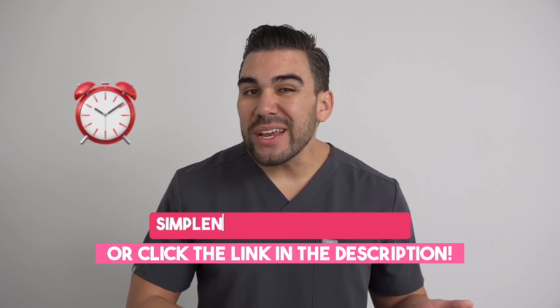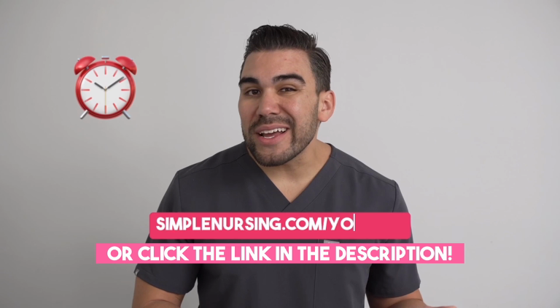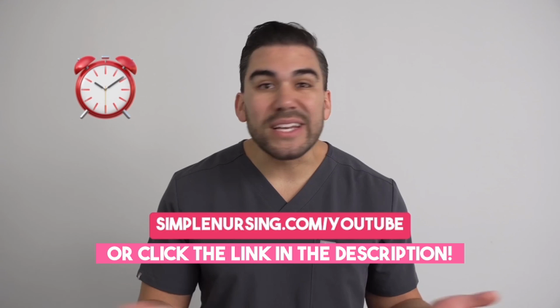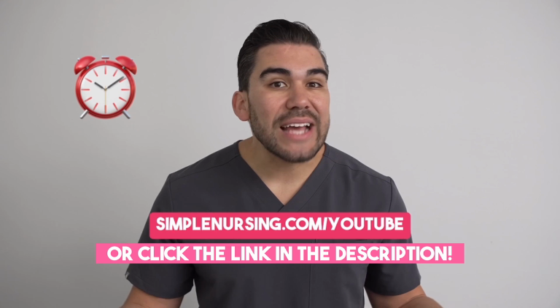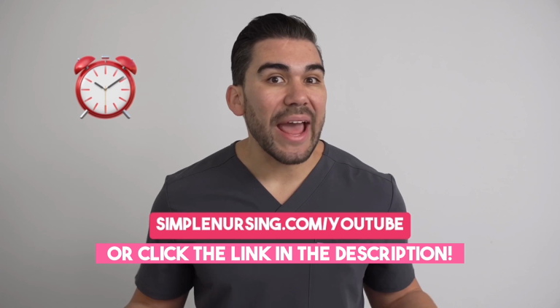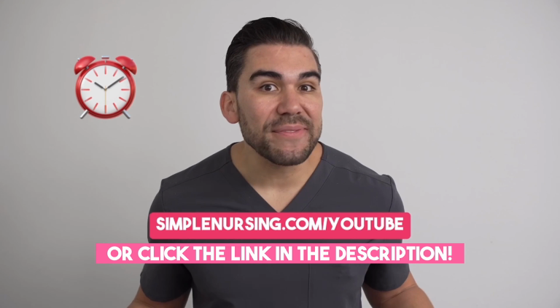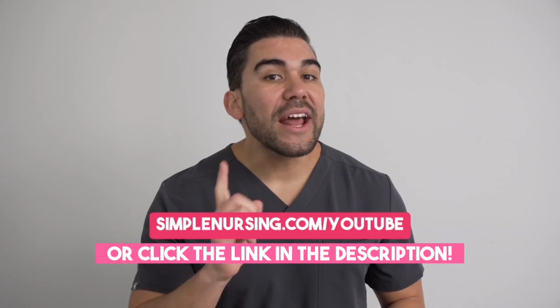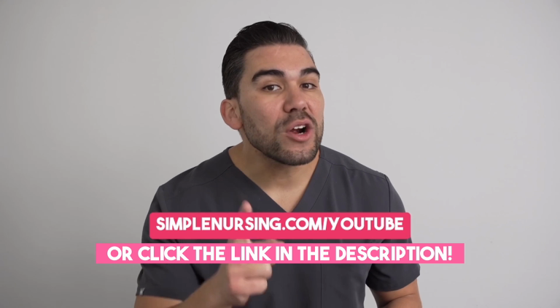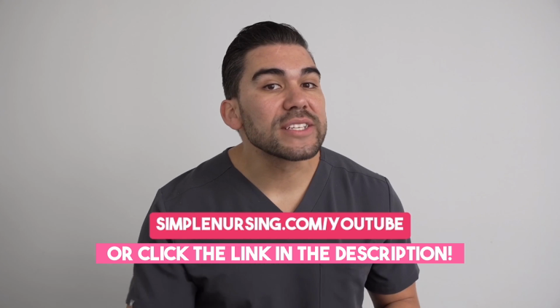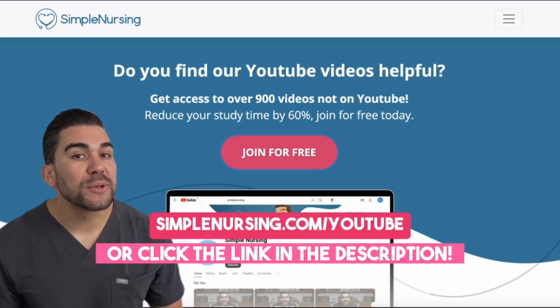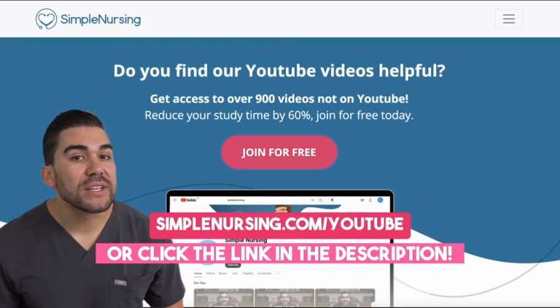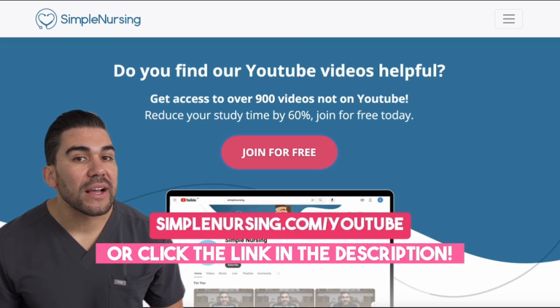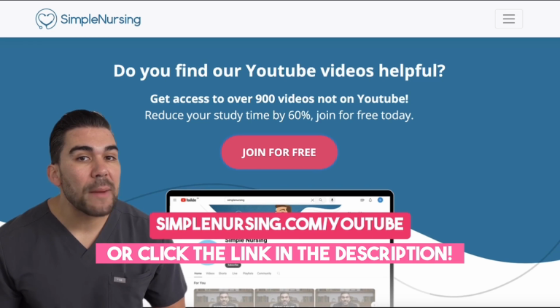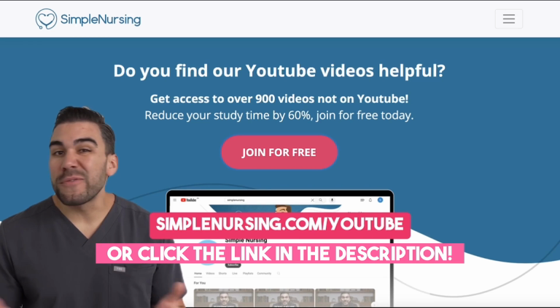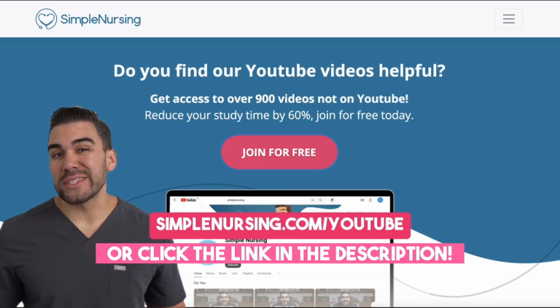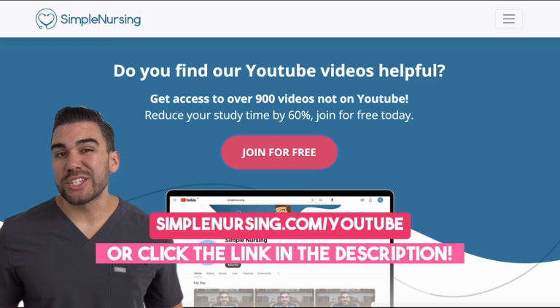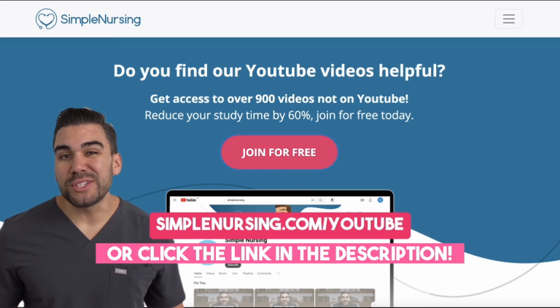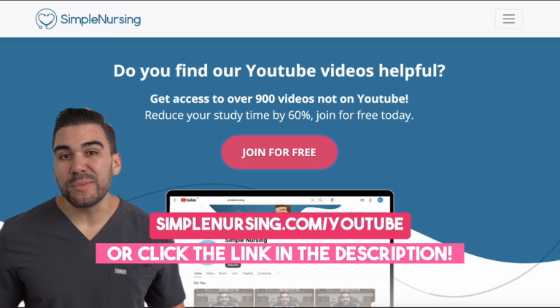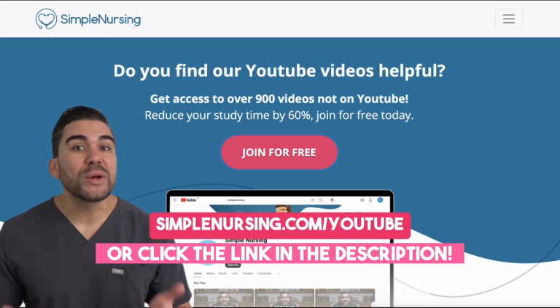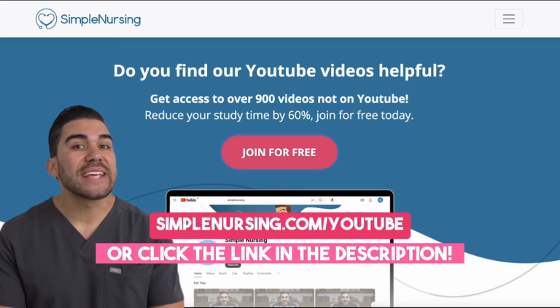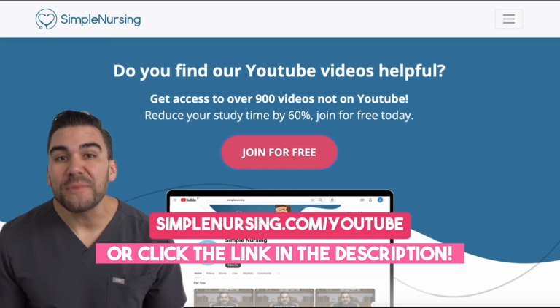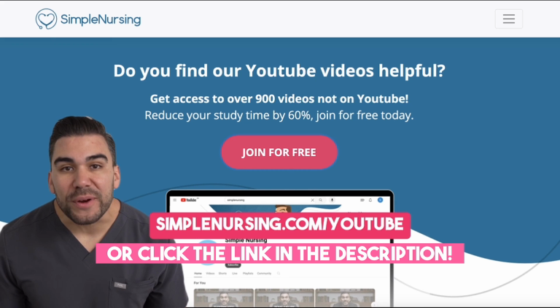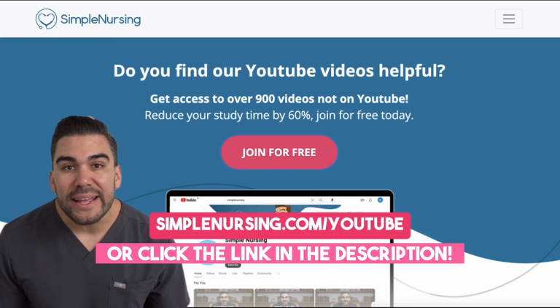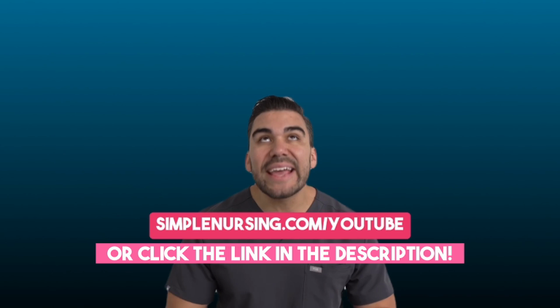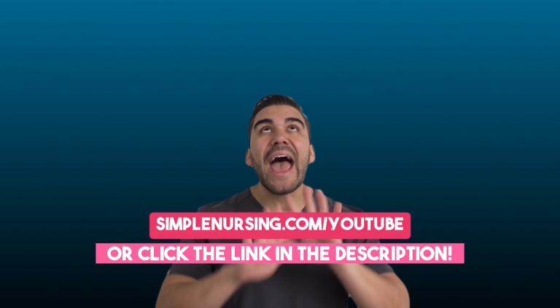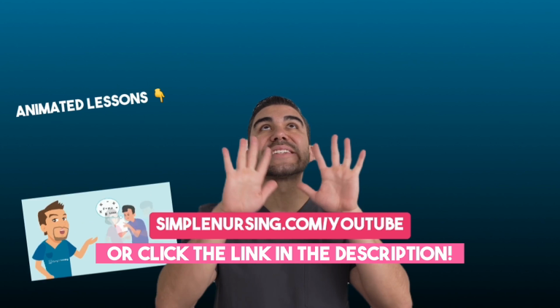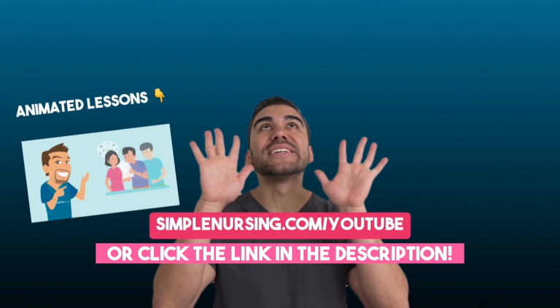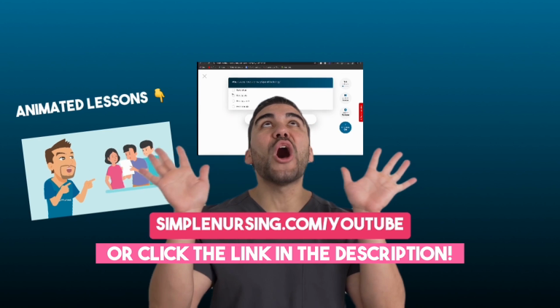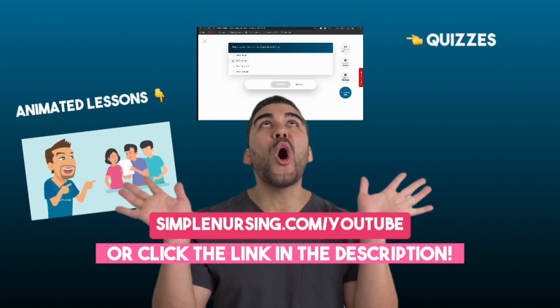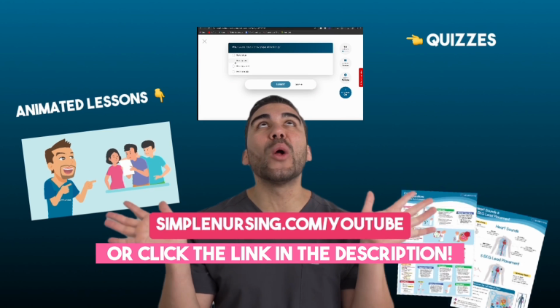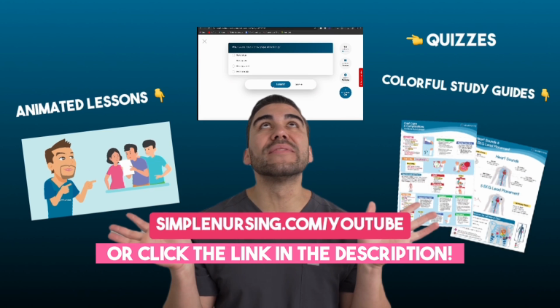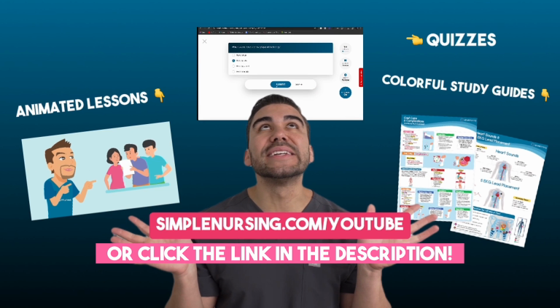Looking to cut your study time in half? Head on over to simplenursing.com/YouTube. You can sign up for free and get access to all of this.